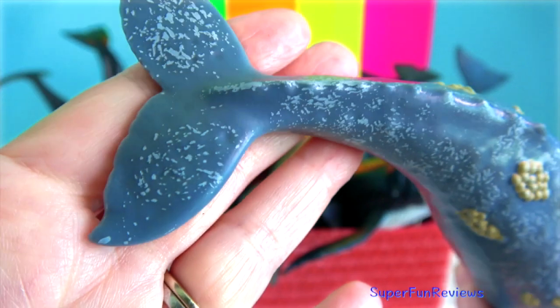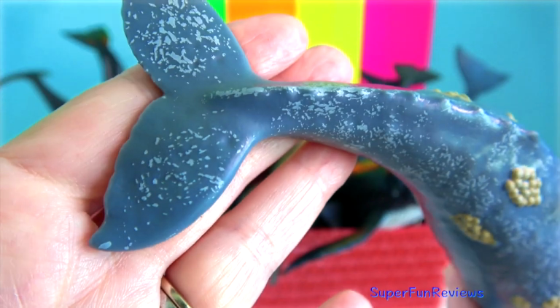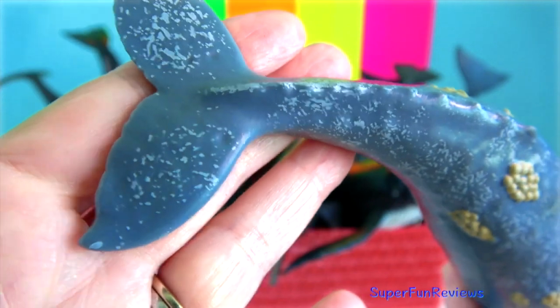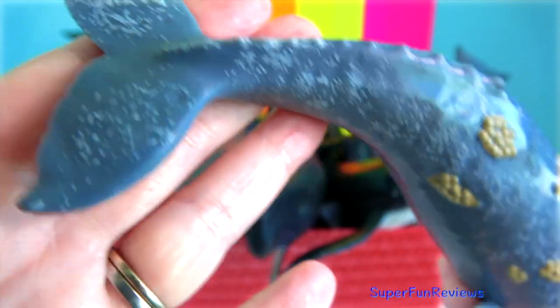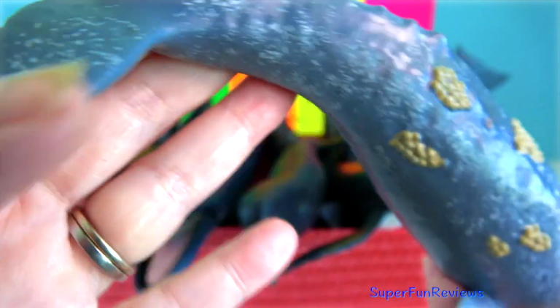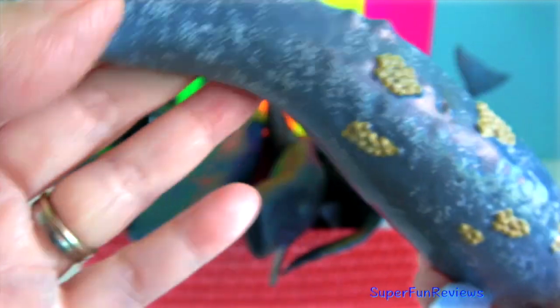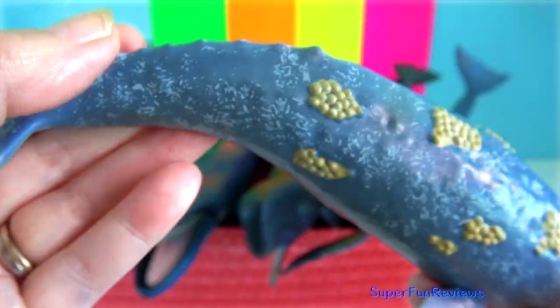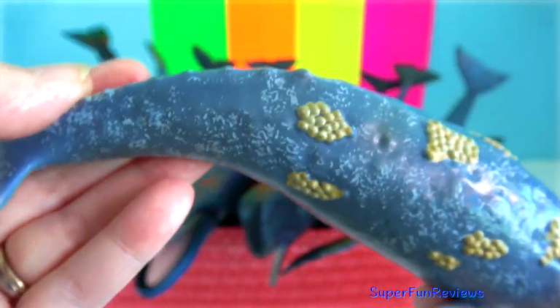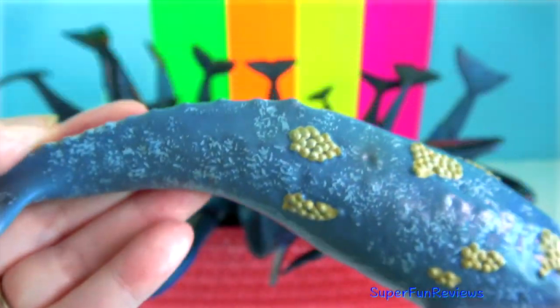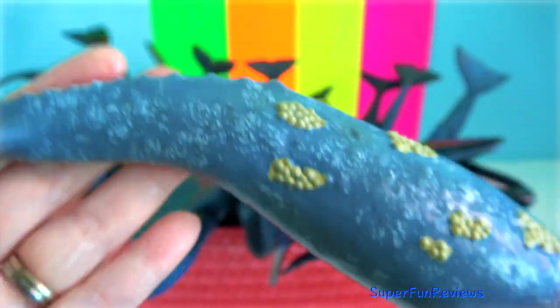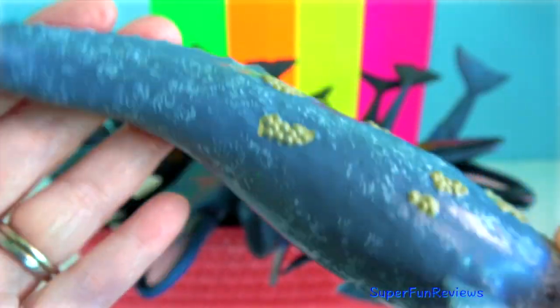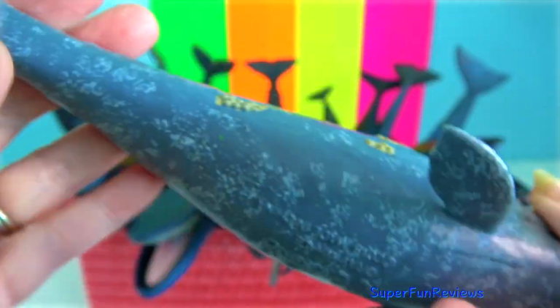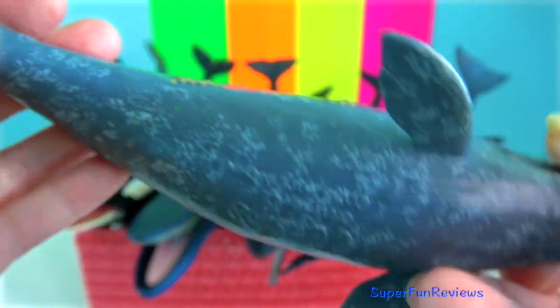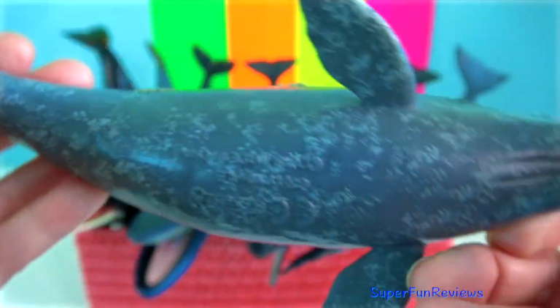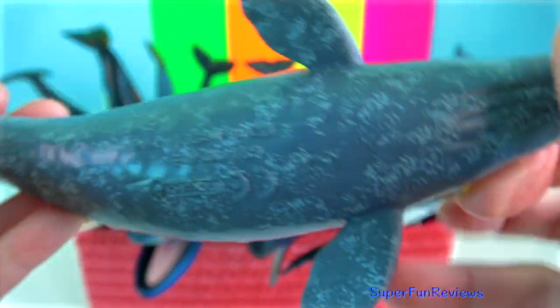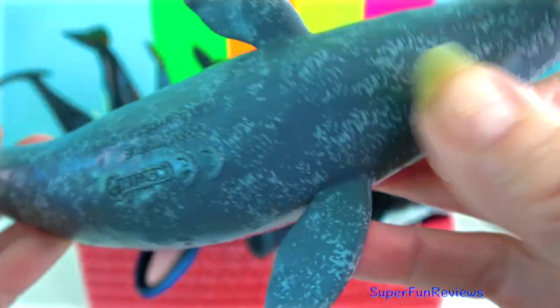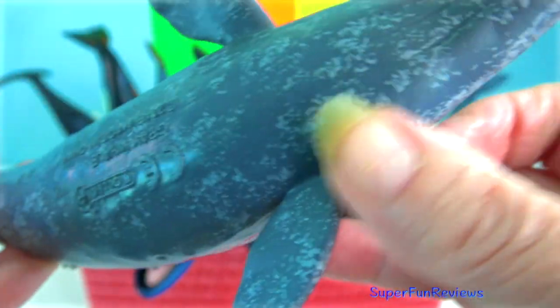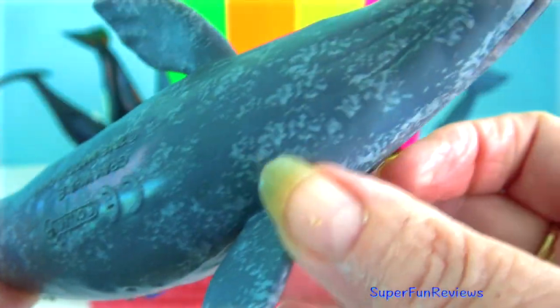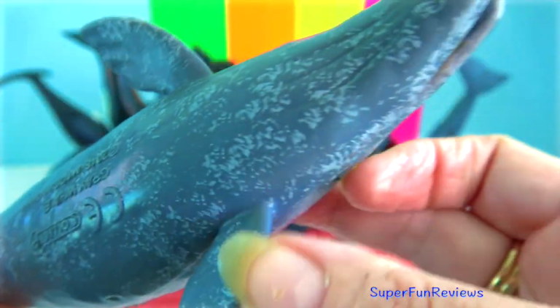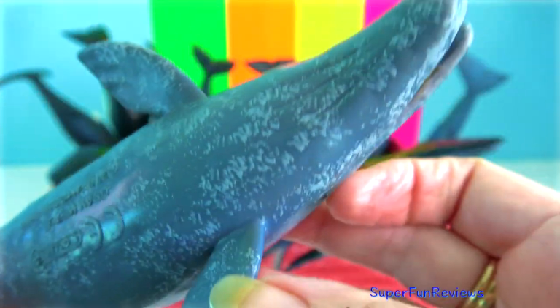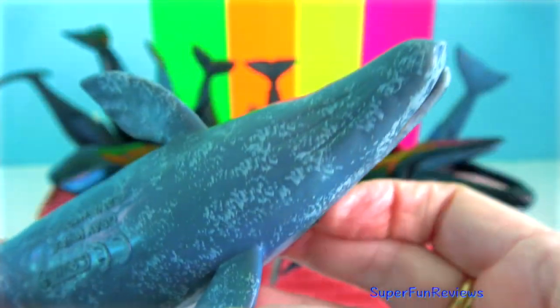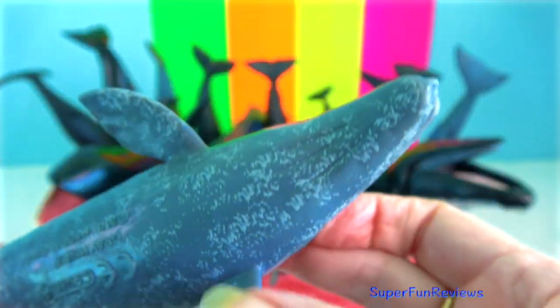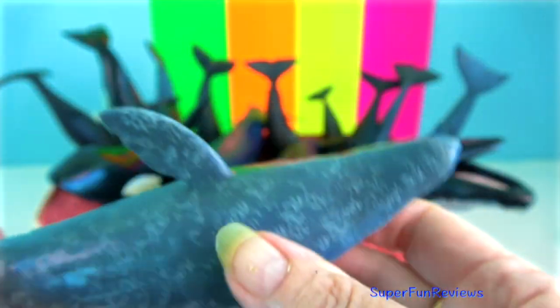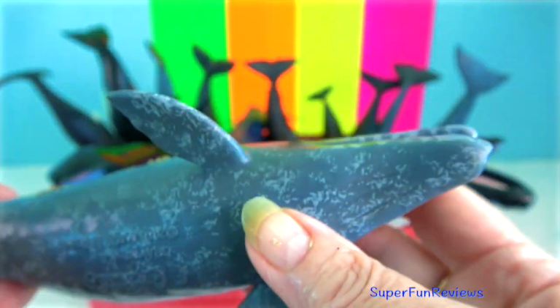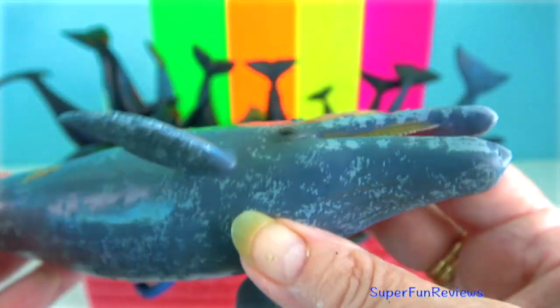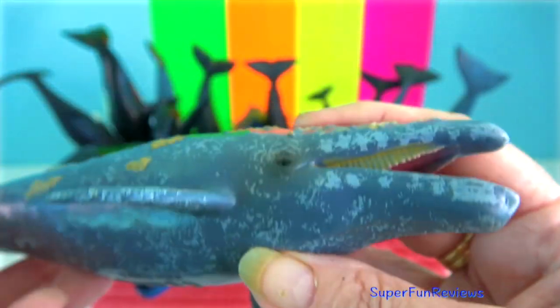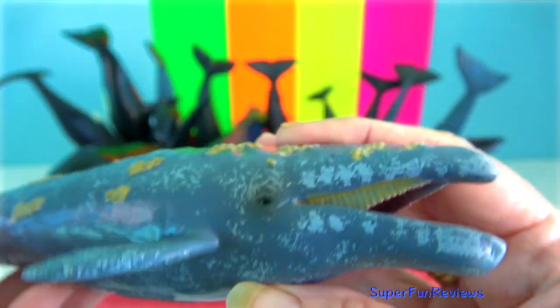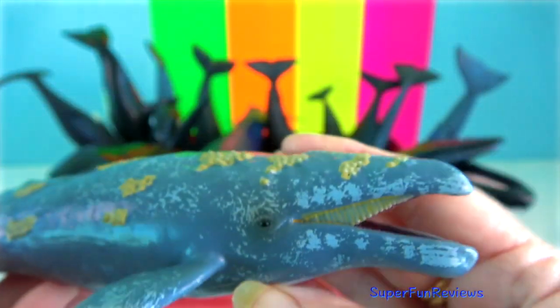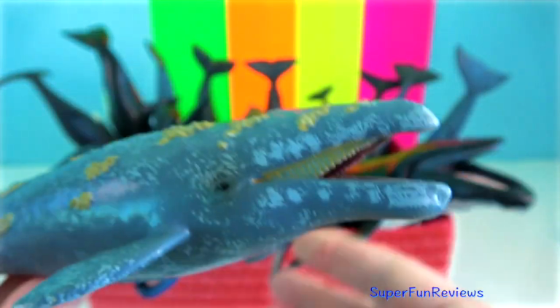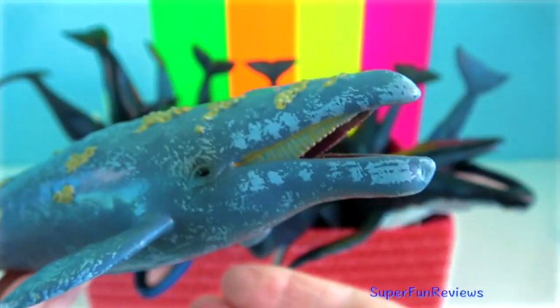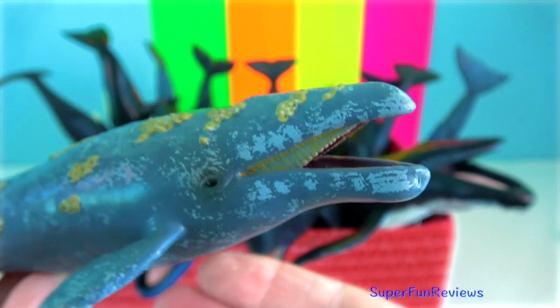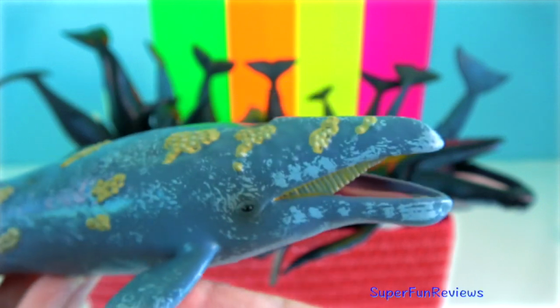Grey whales undertake the longest migration by a mammal species.